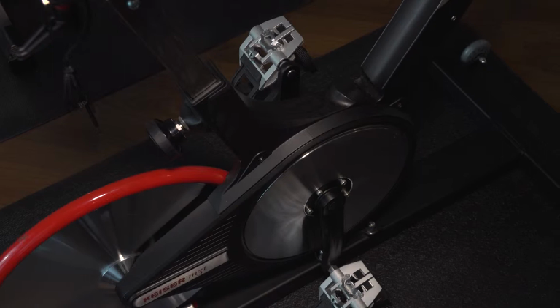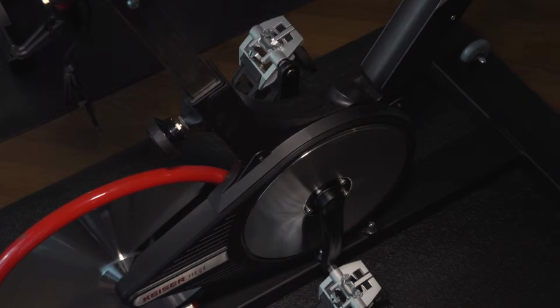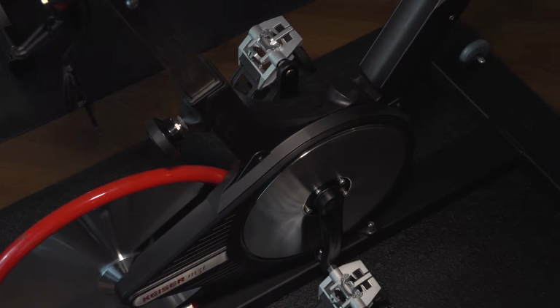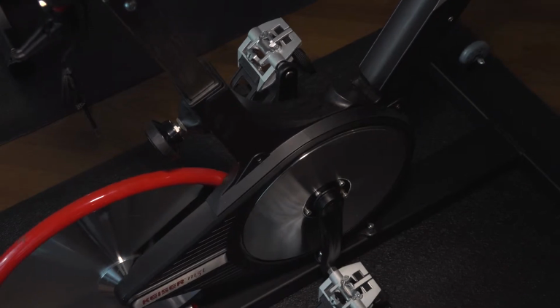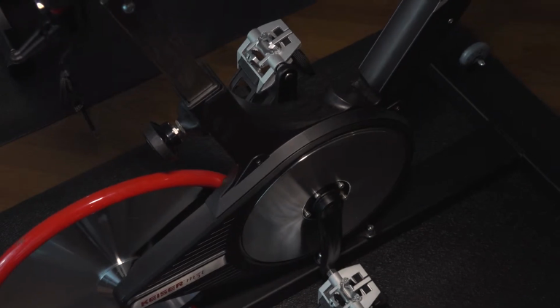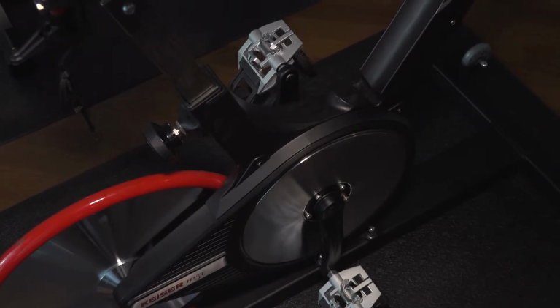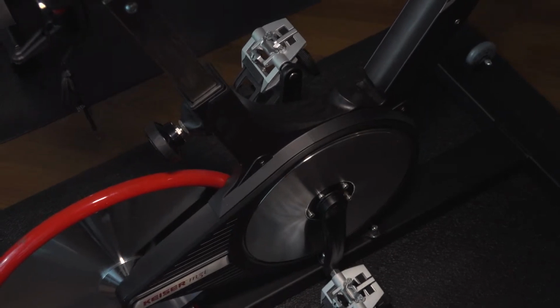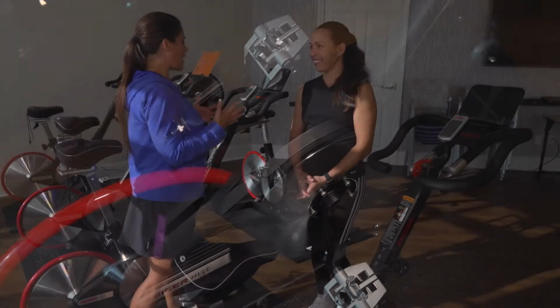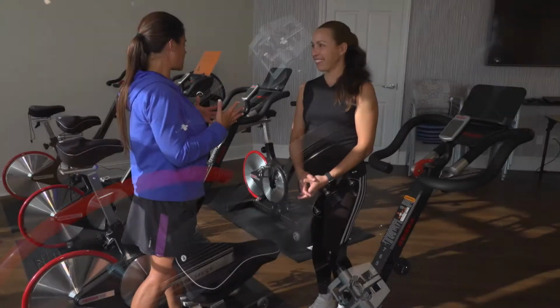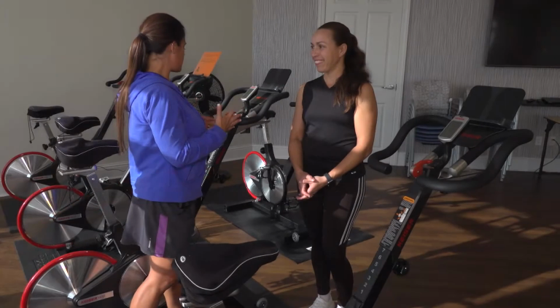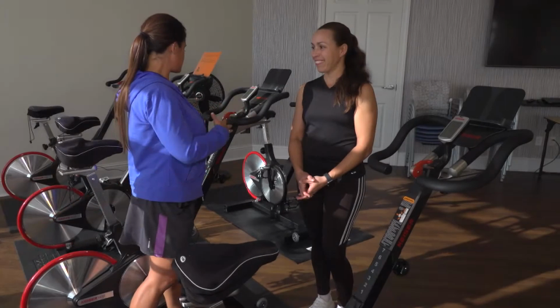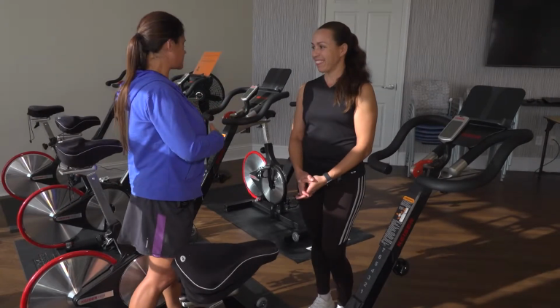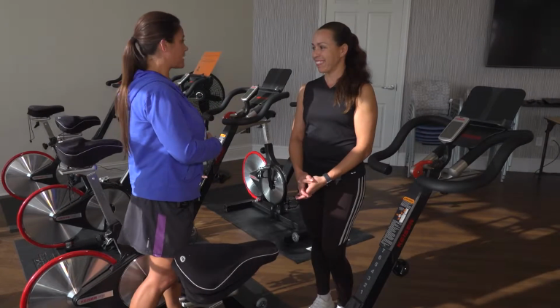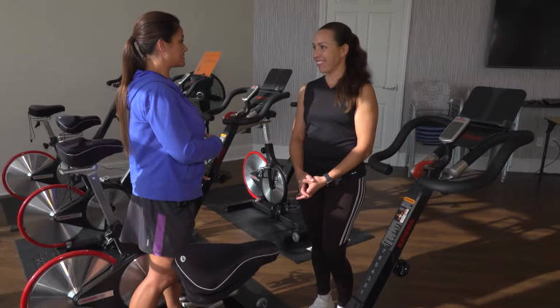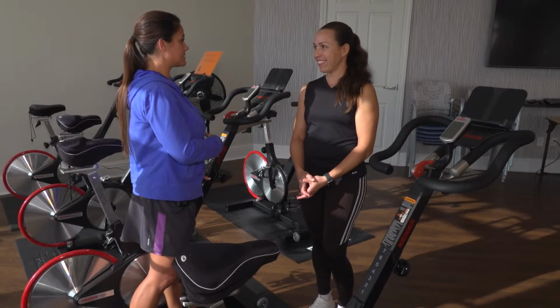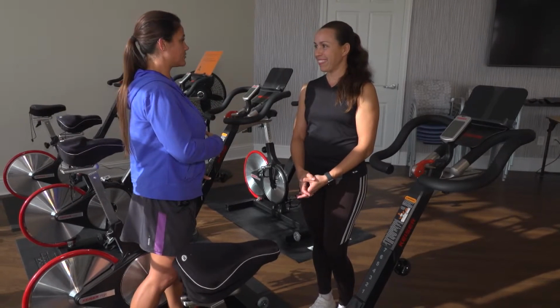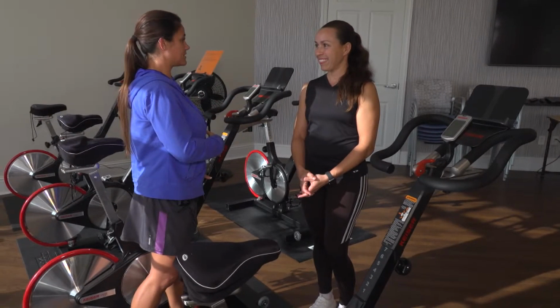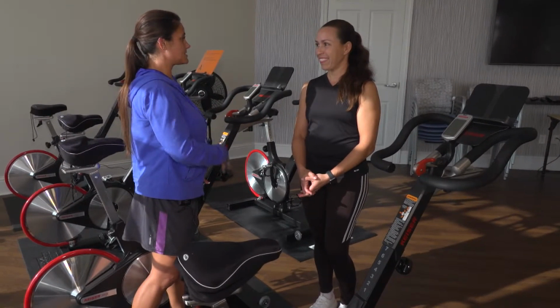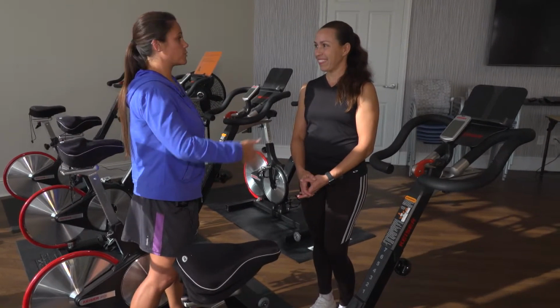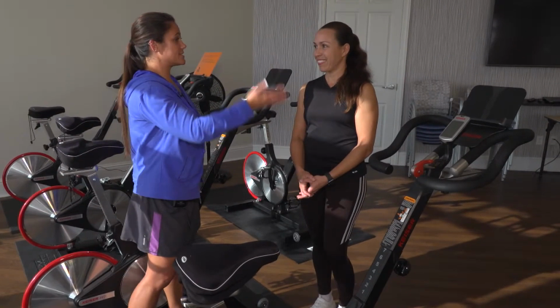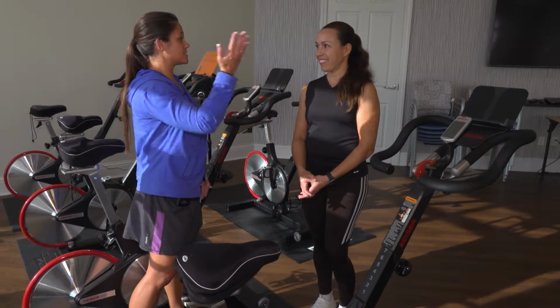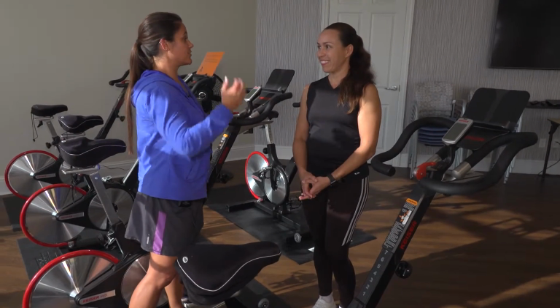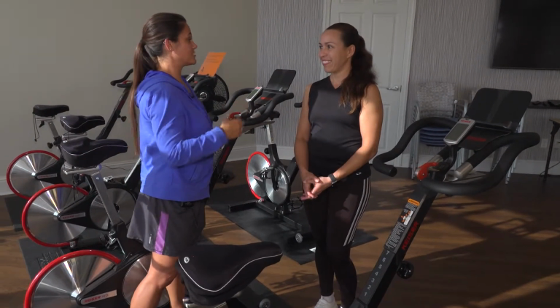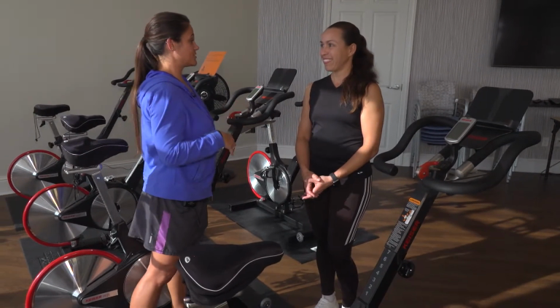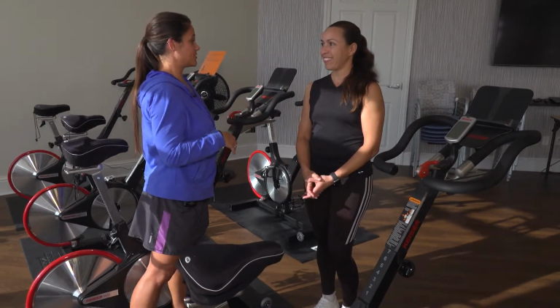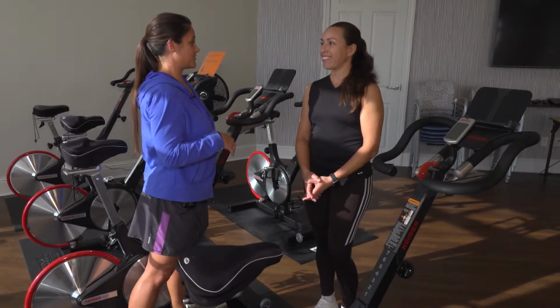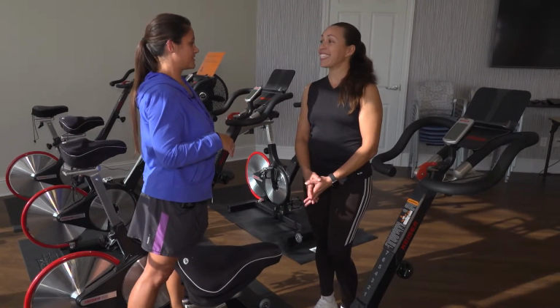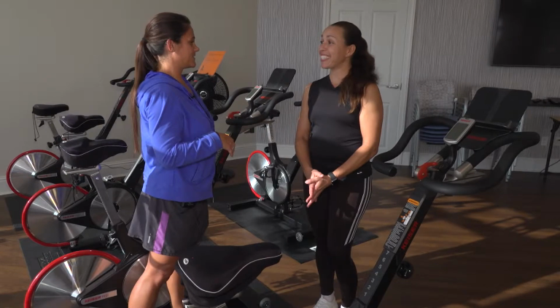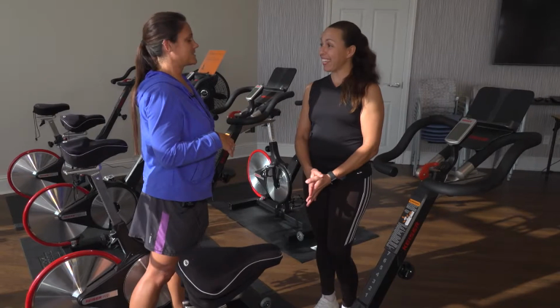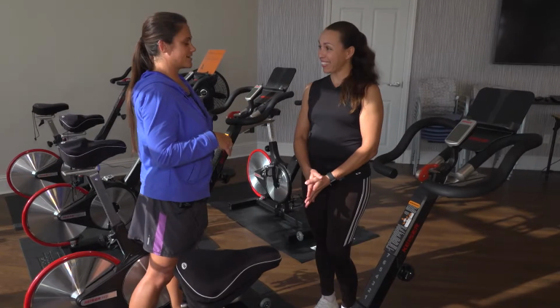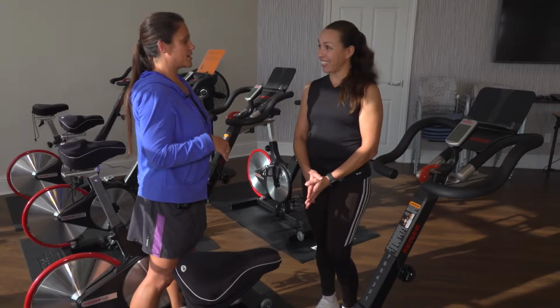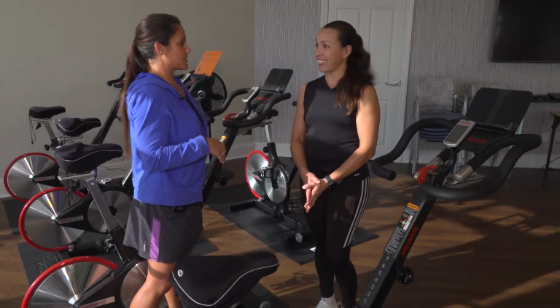That's right, because someone our height would set the bike differently than someone 6'2", right? Exactly.